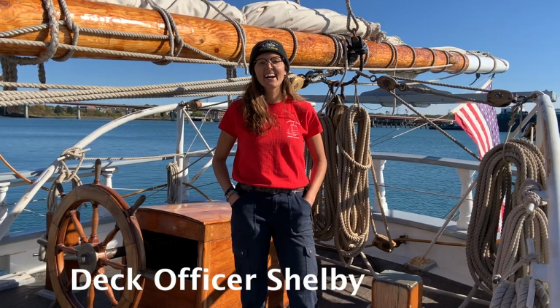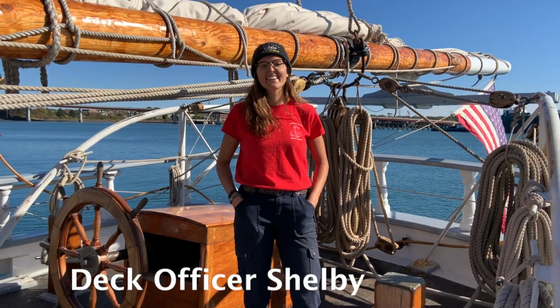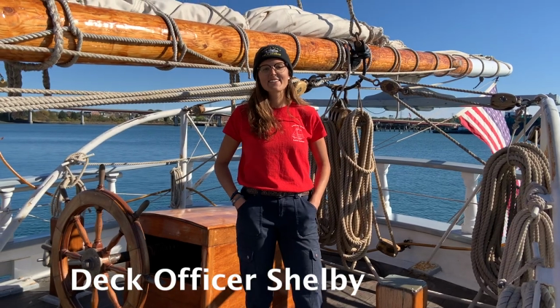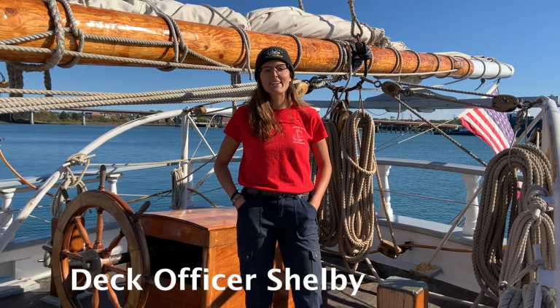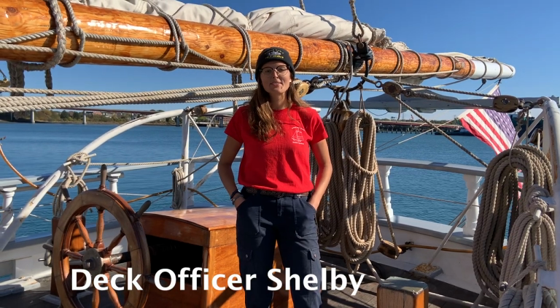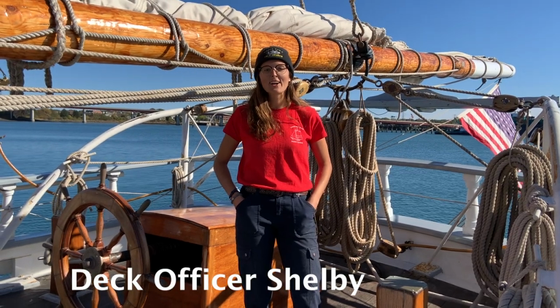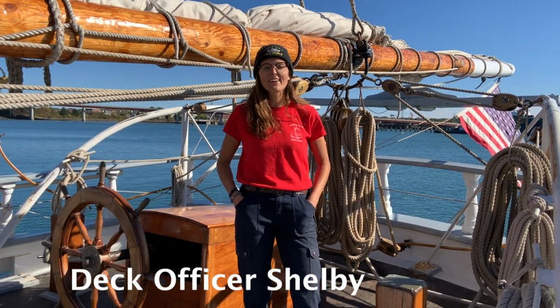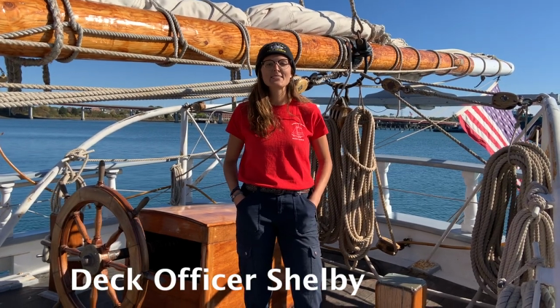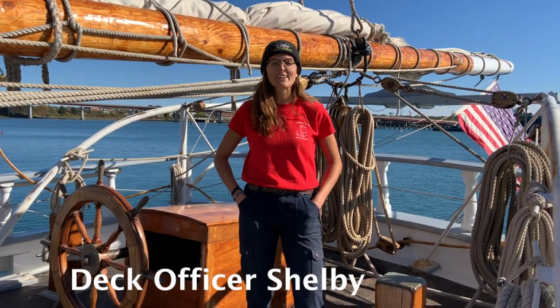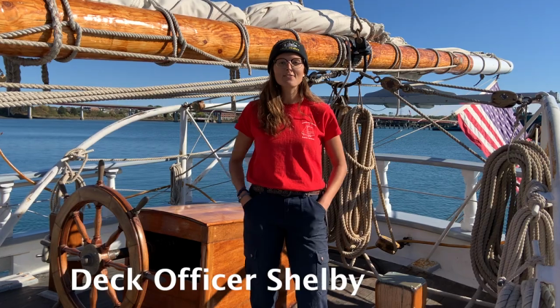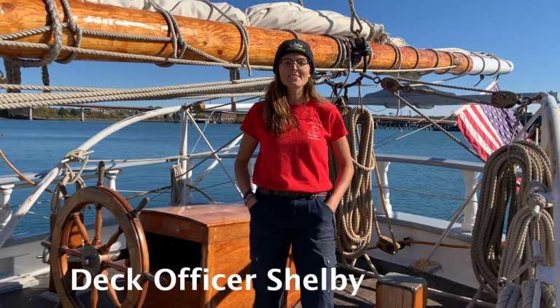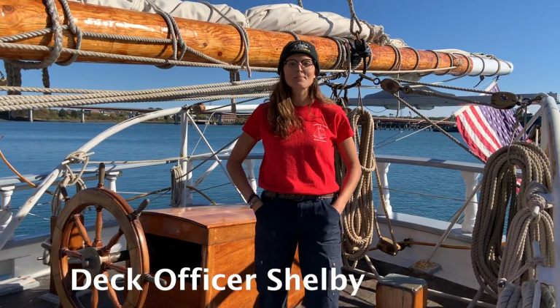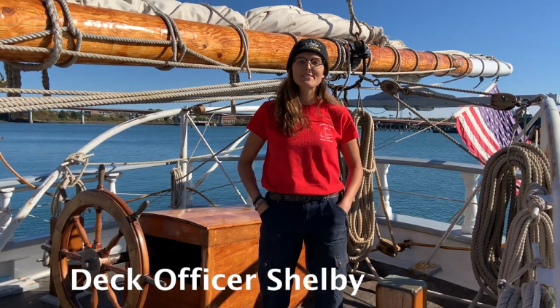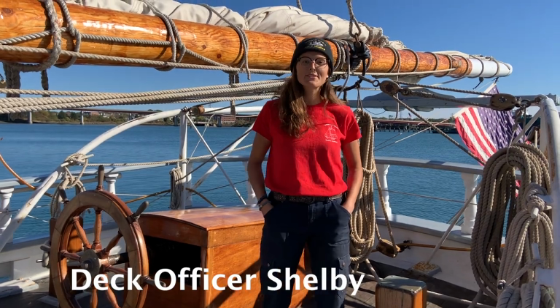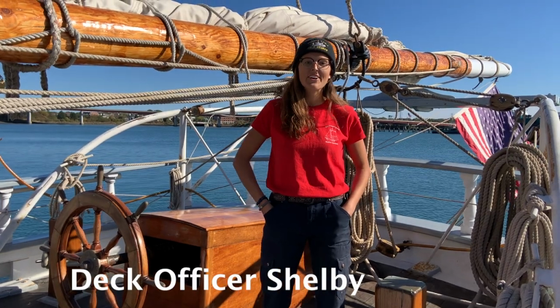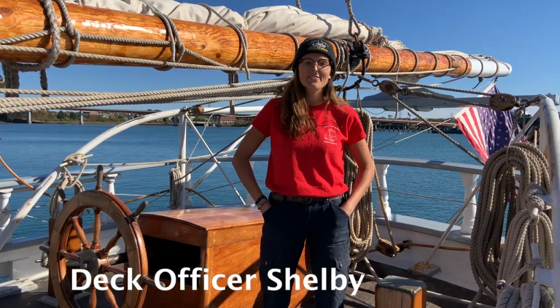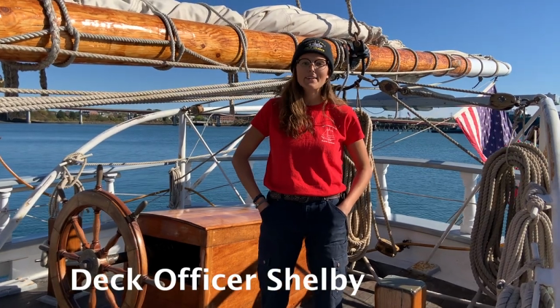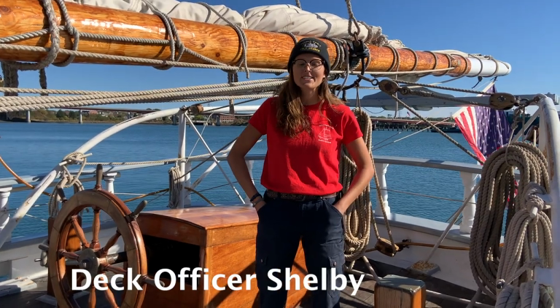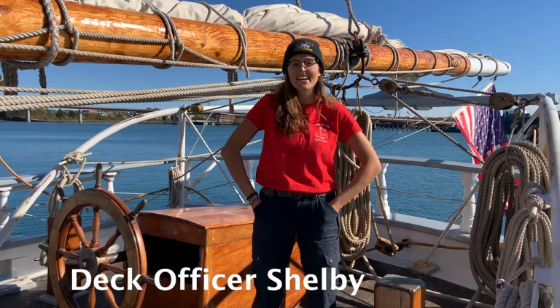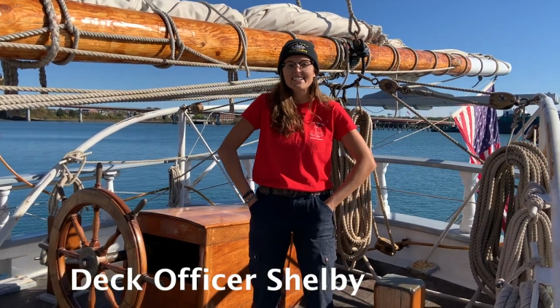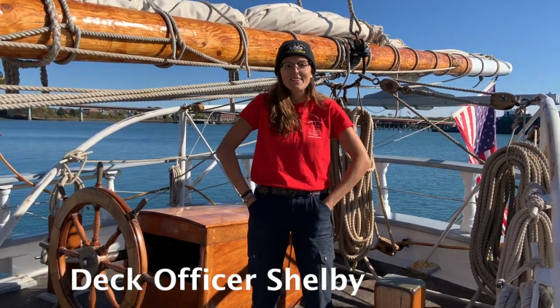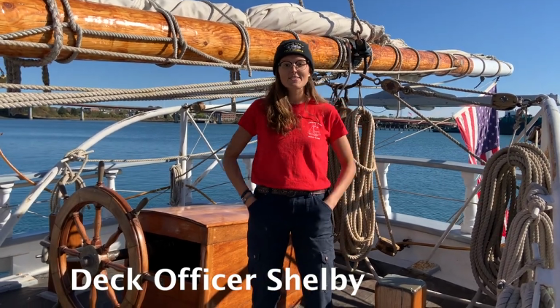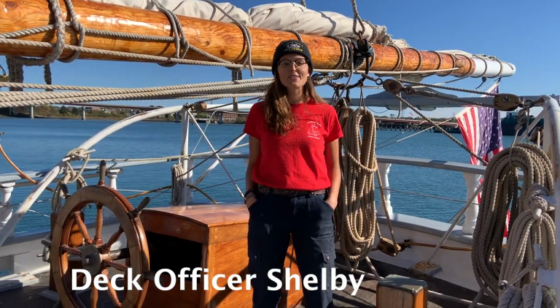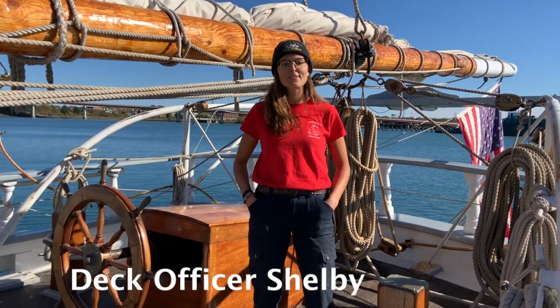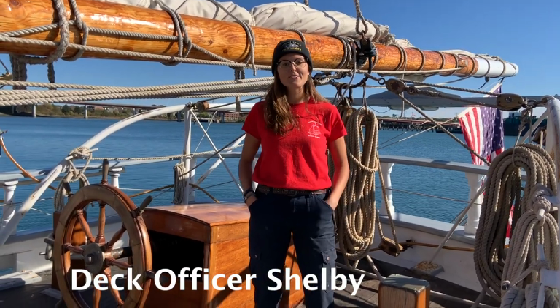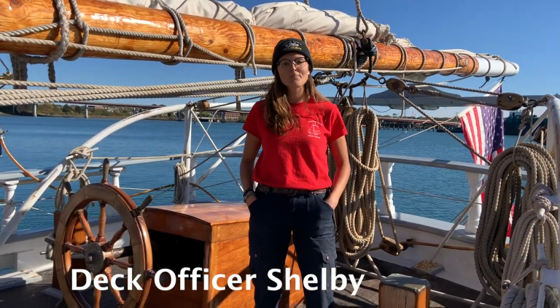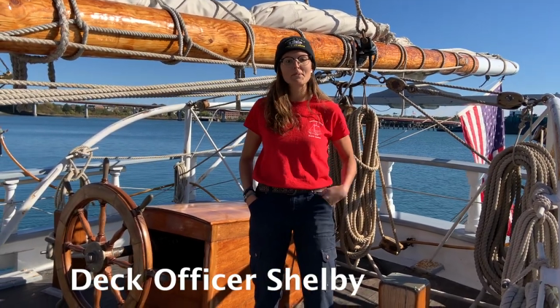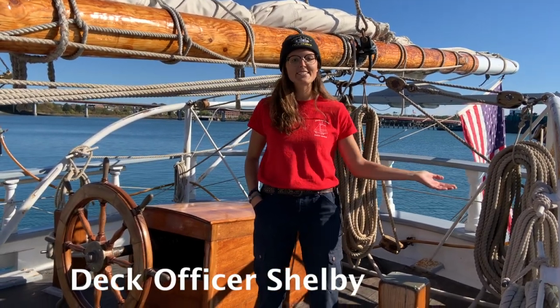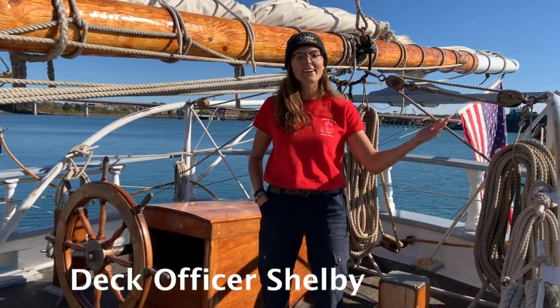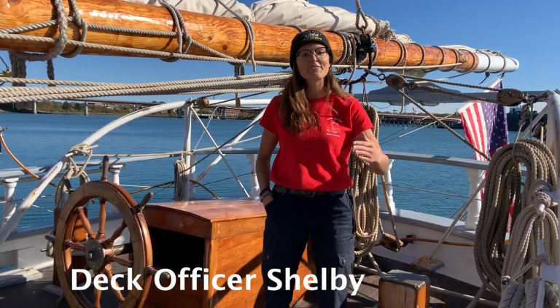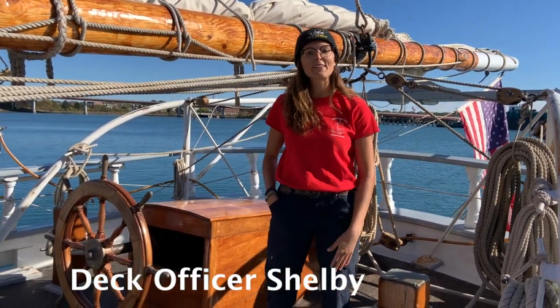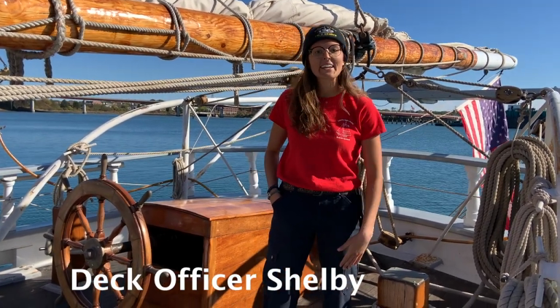Hi there! My name is Chelle. I'm a deck officer aboard the Schooner Harvey Gammage and I'd like to show you around the ship a bit, so why don't you follow me?